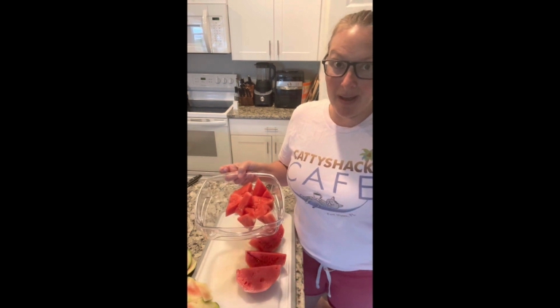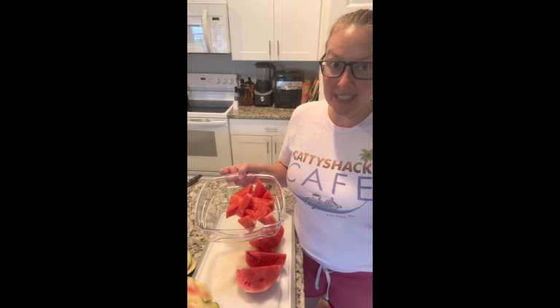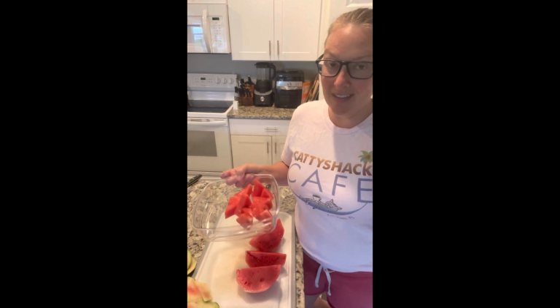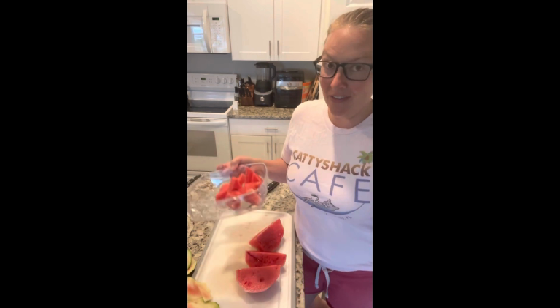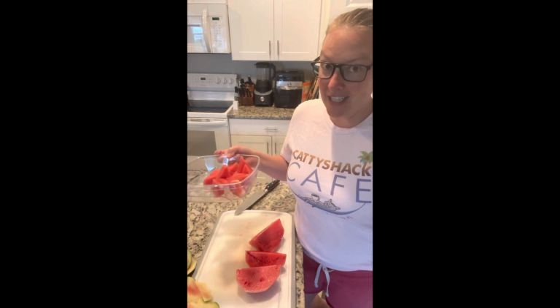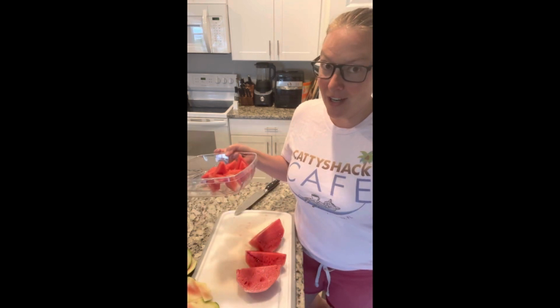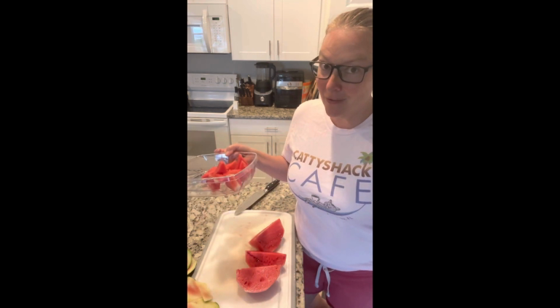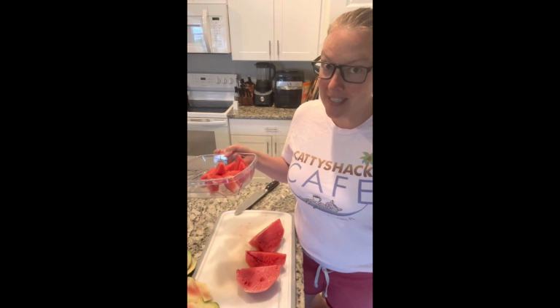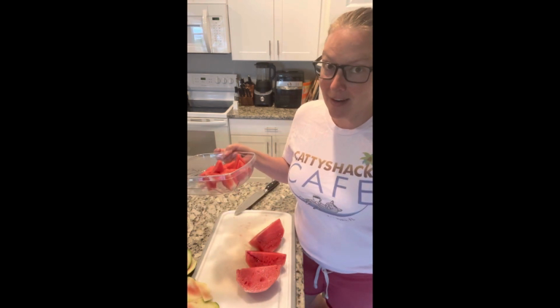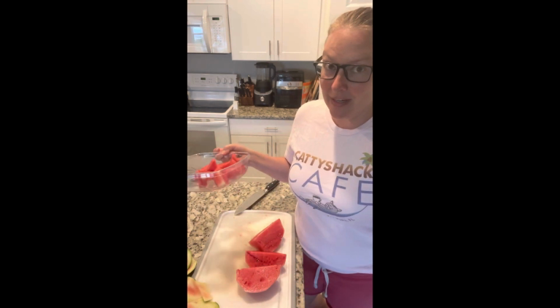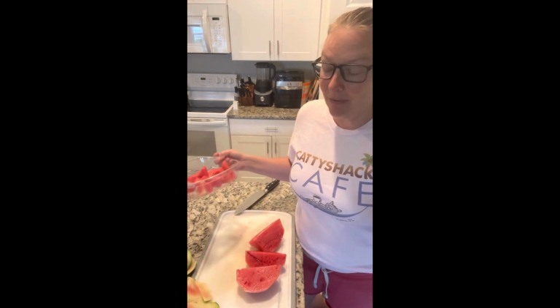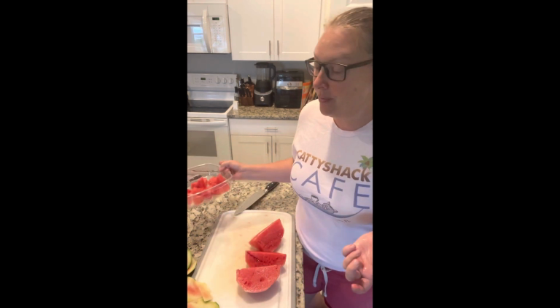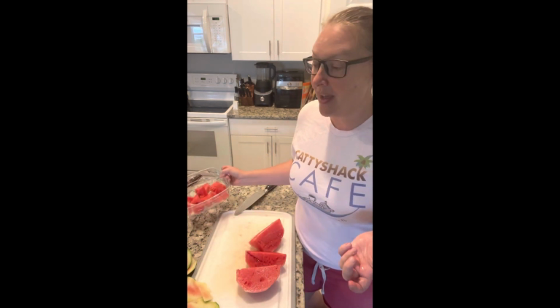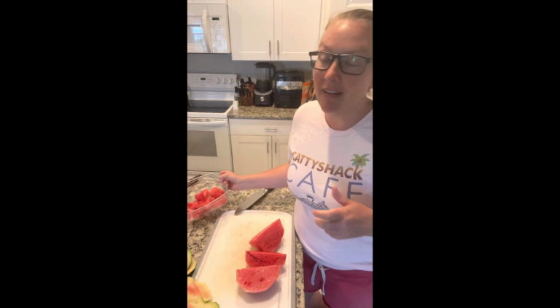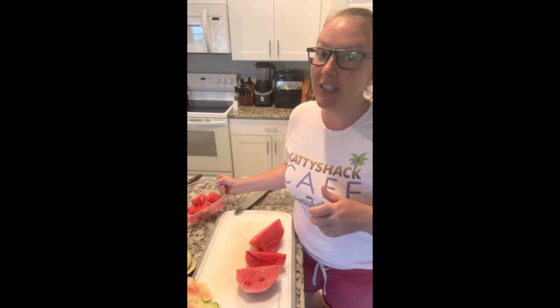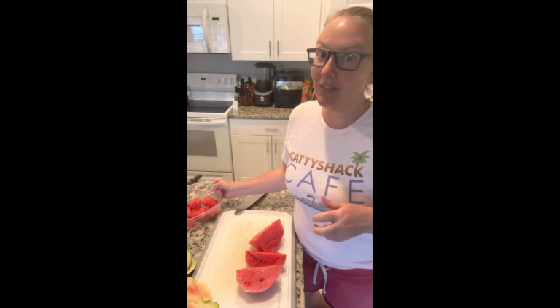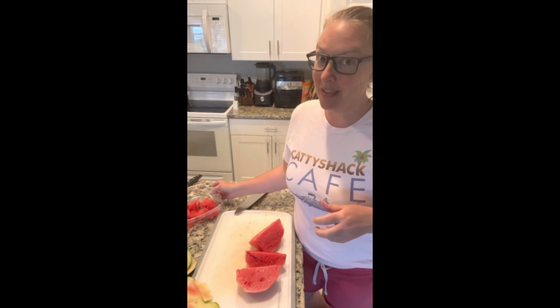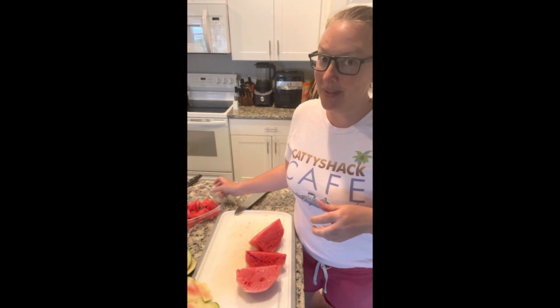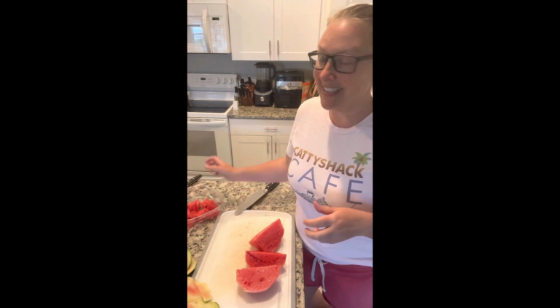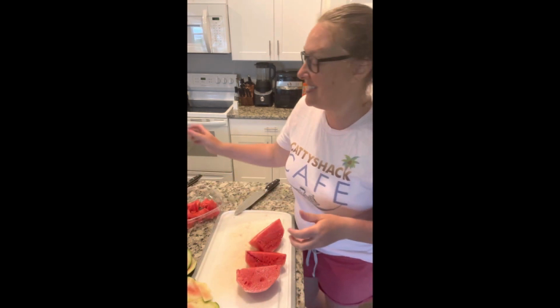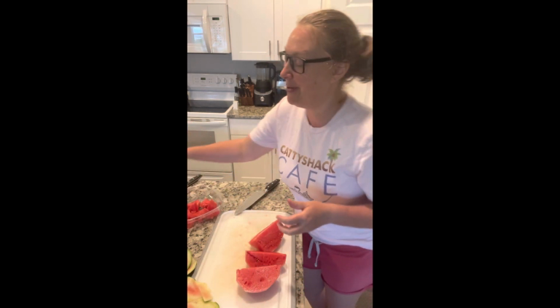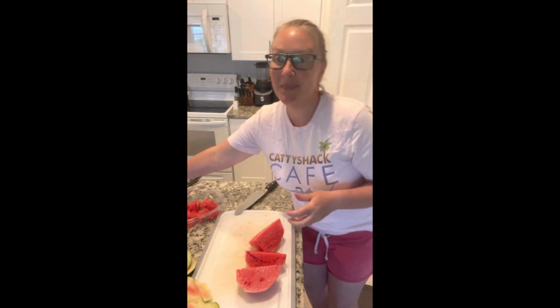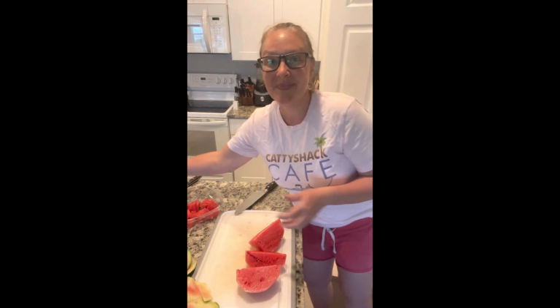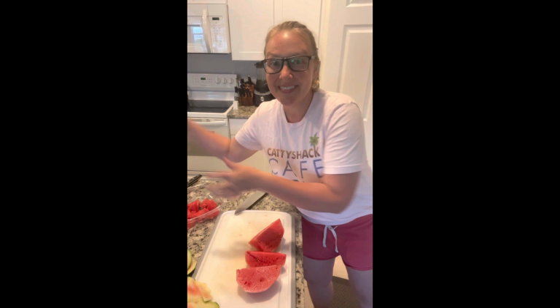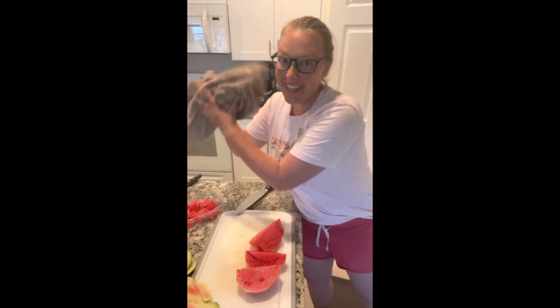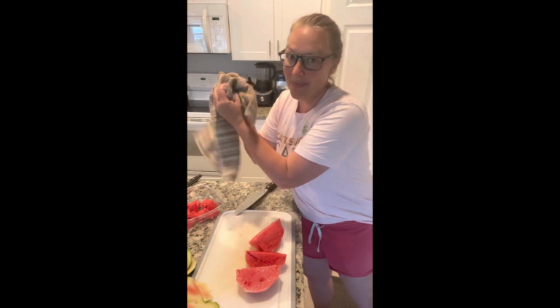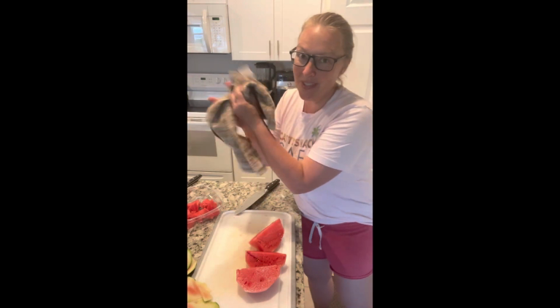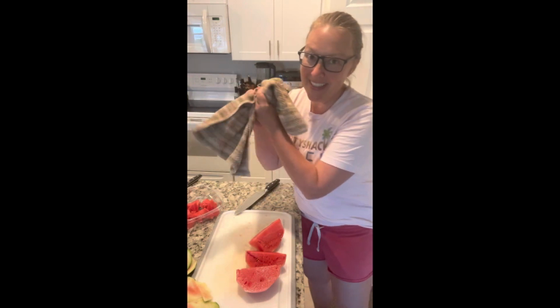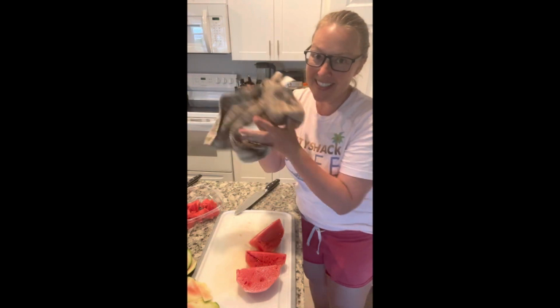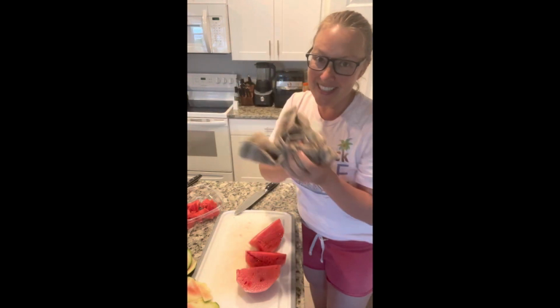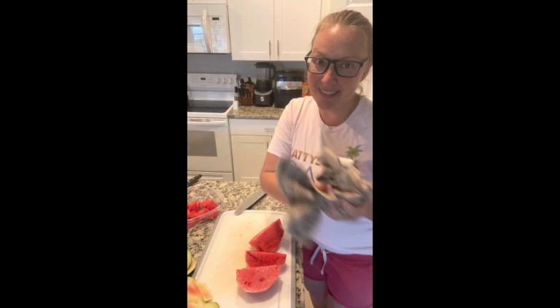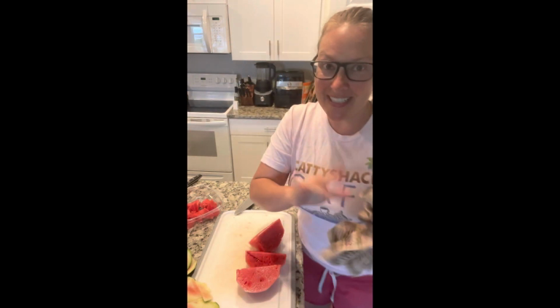I'm just going to complete that process, pop this in the fridge, and you have a snack ready for whenever you need one this summer. Hope you enjoyed this — thanks for watching!